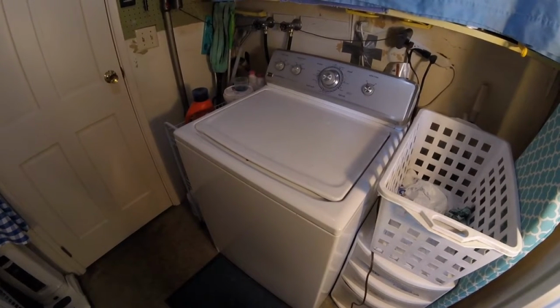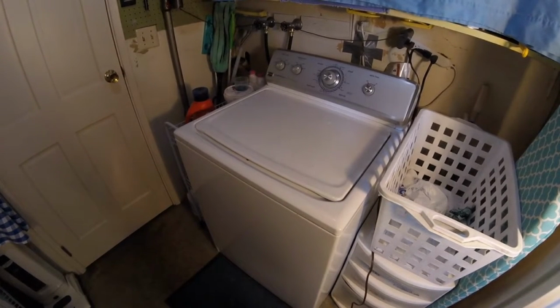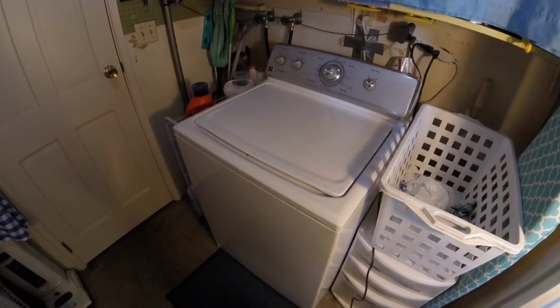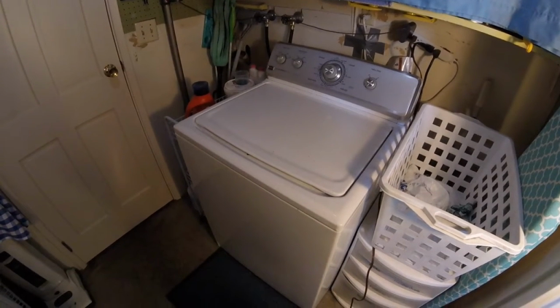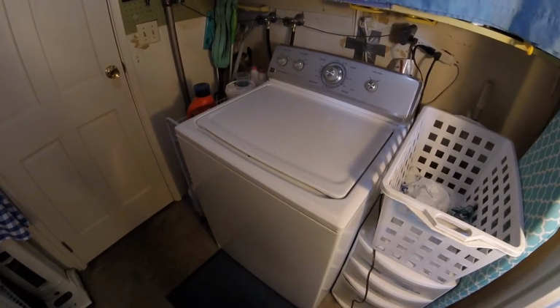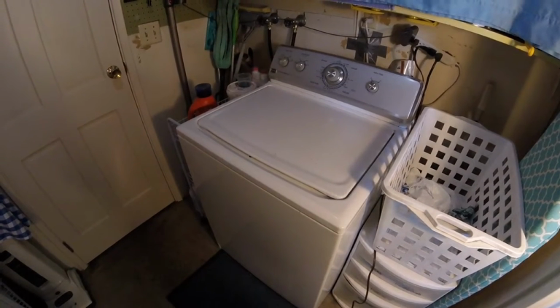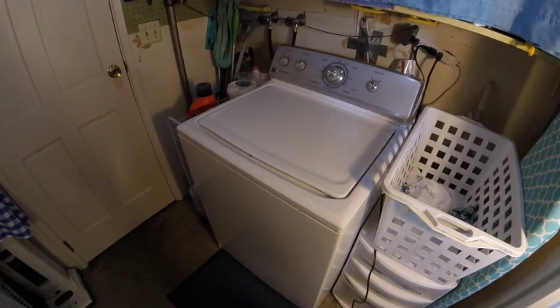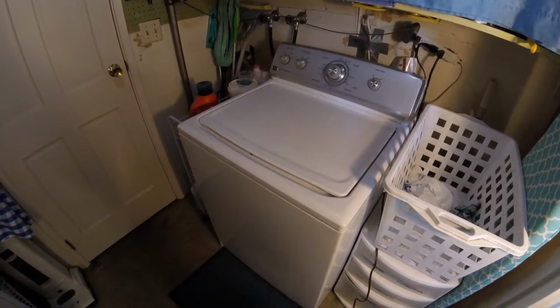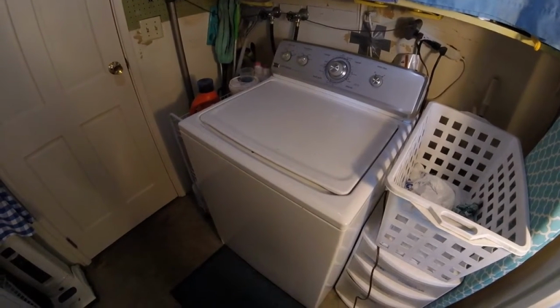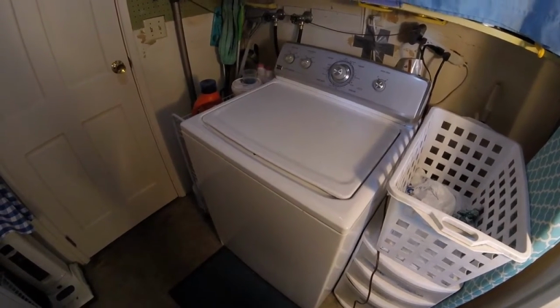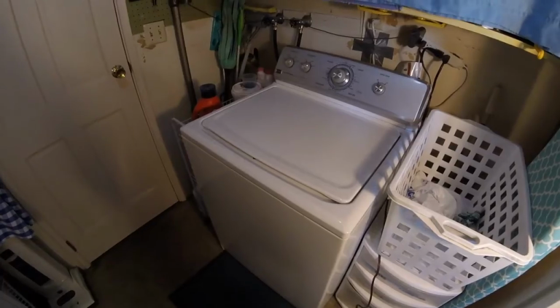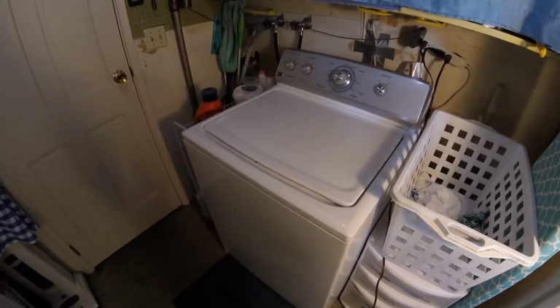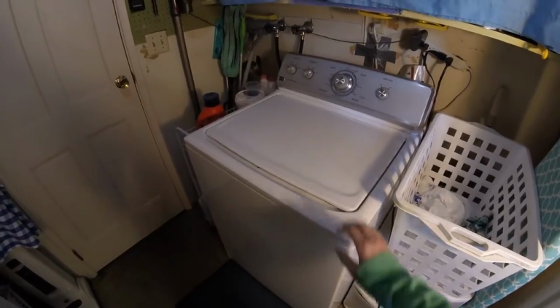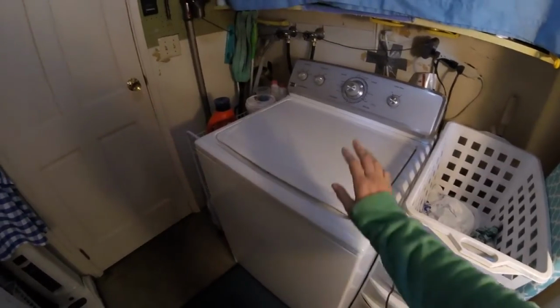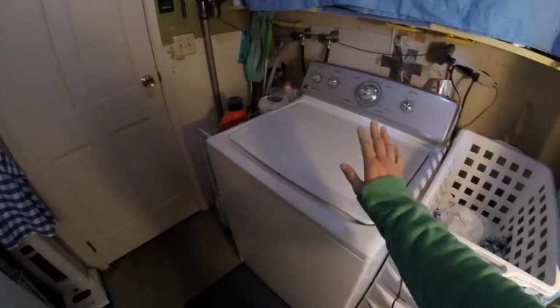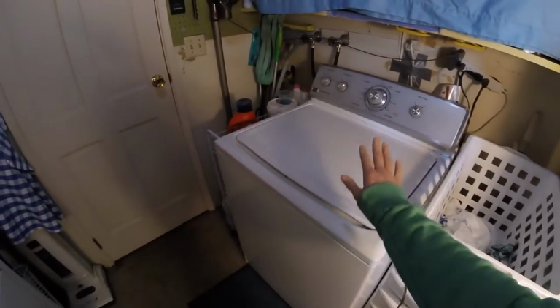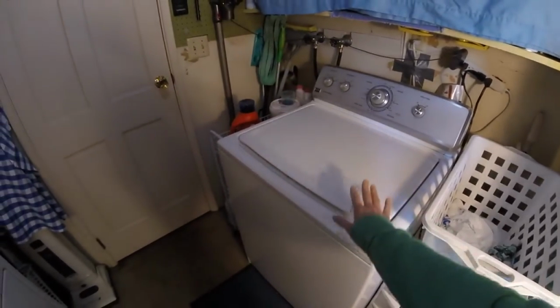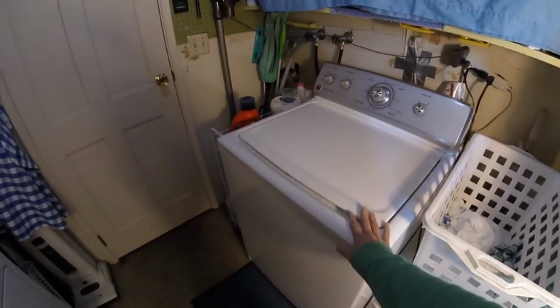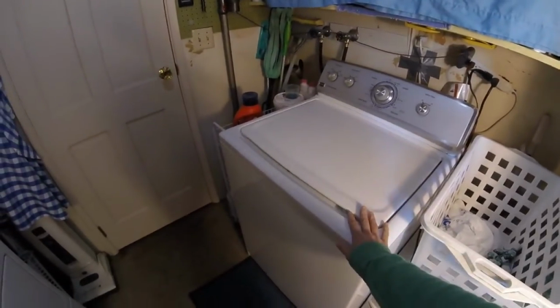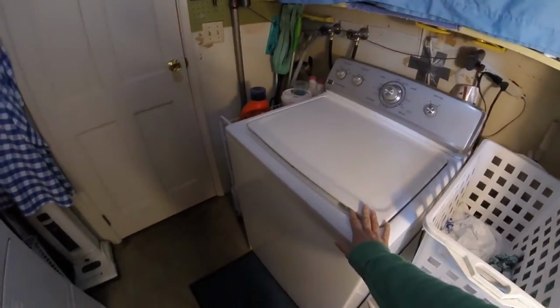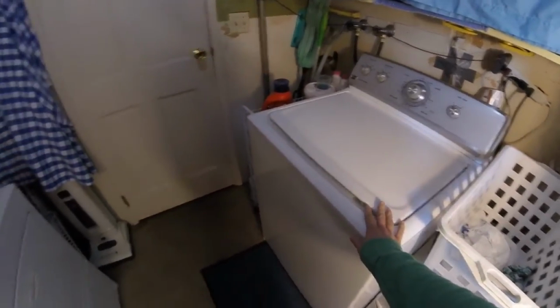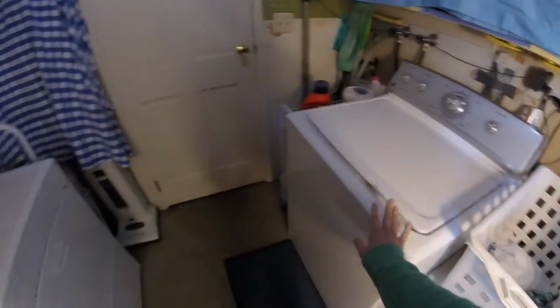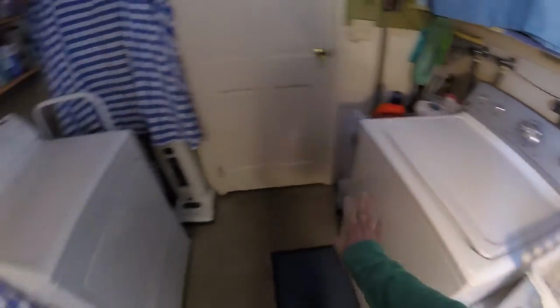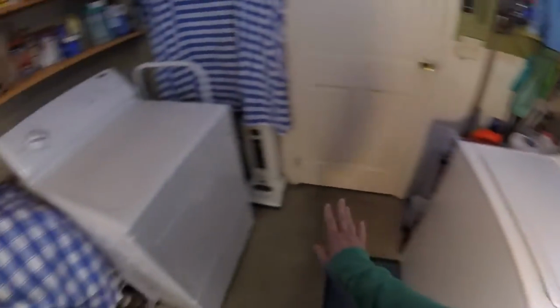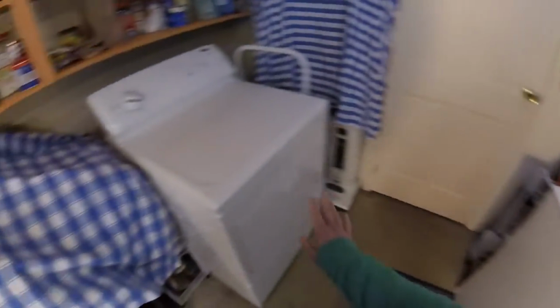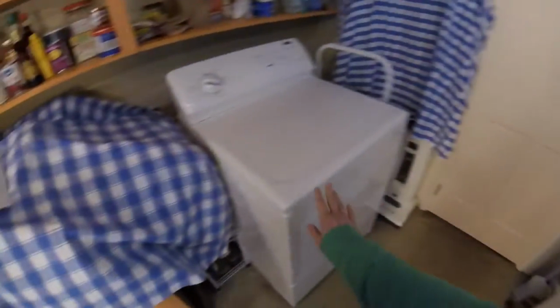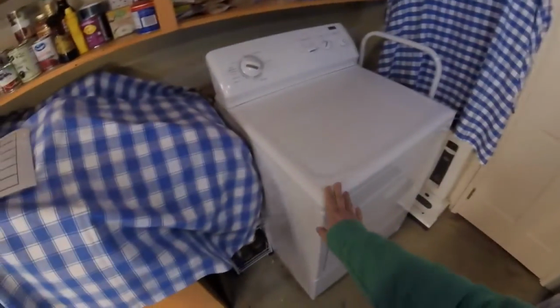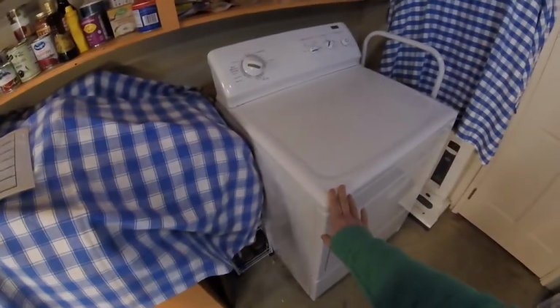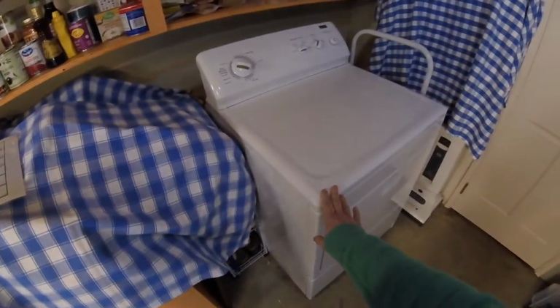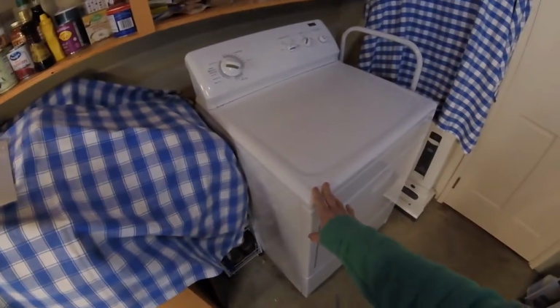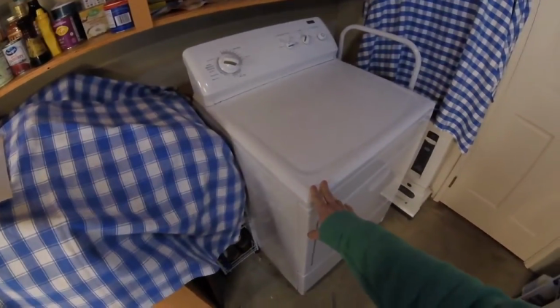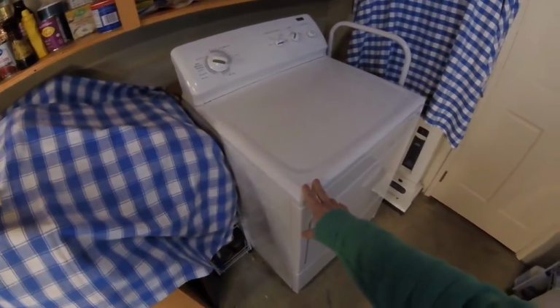Step 4. Switch the clothes from the washer into the dryer.